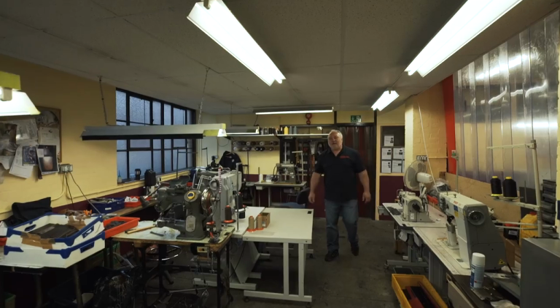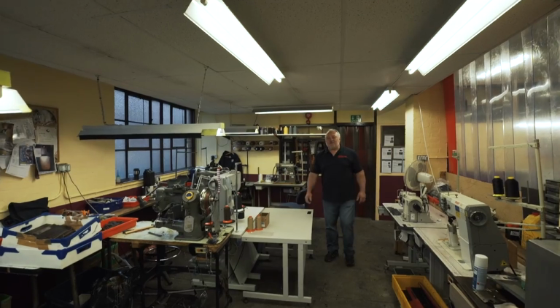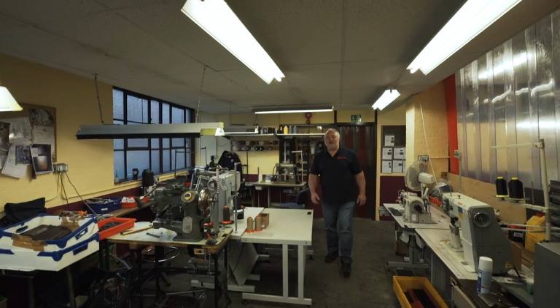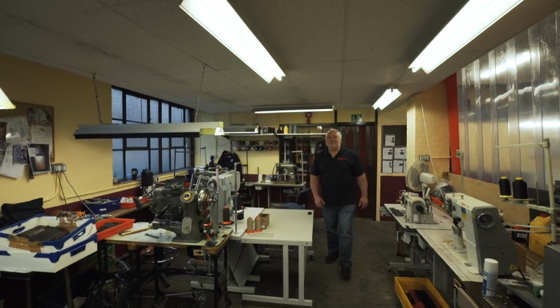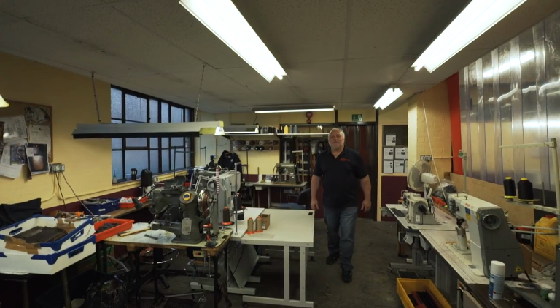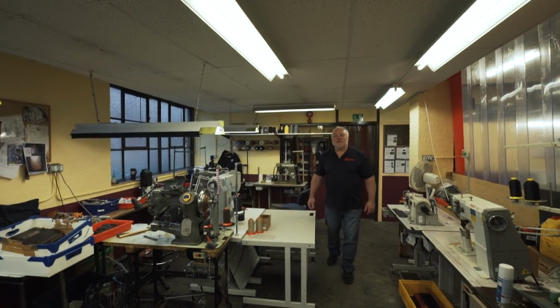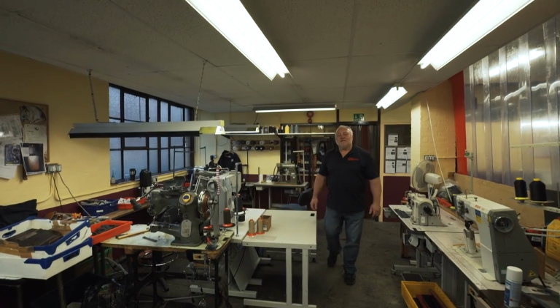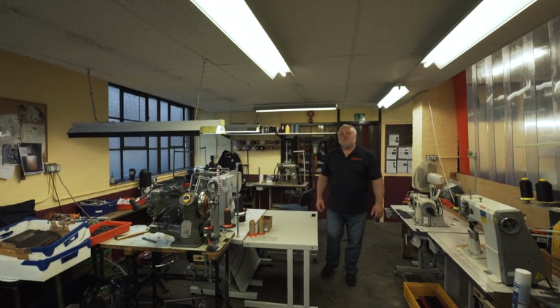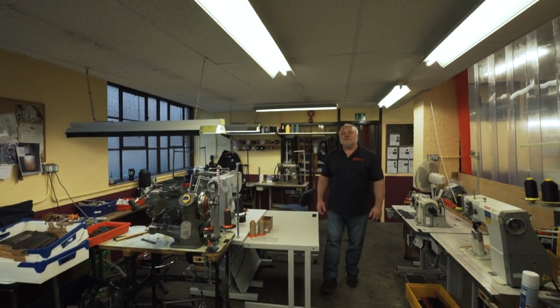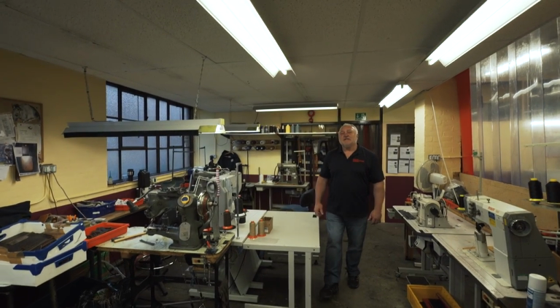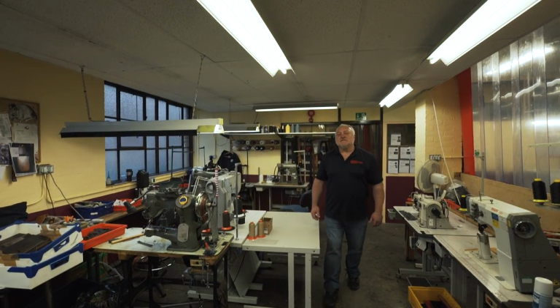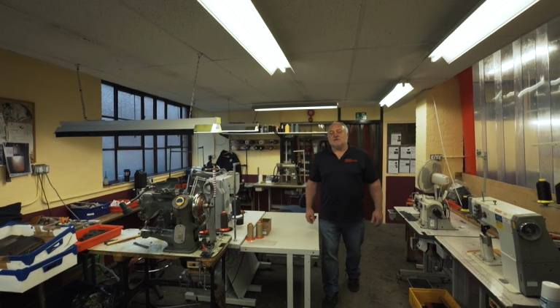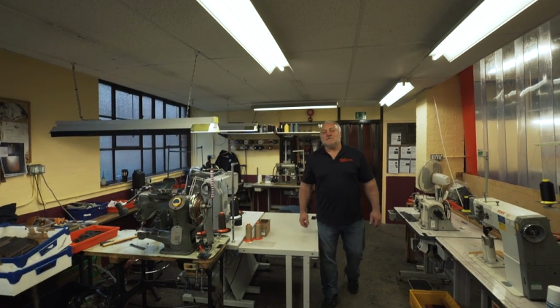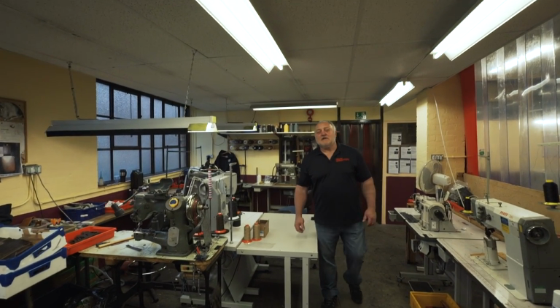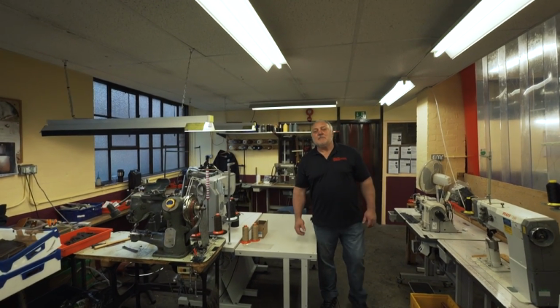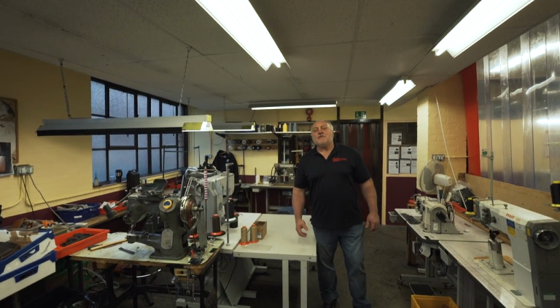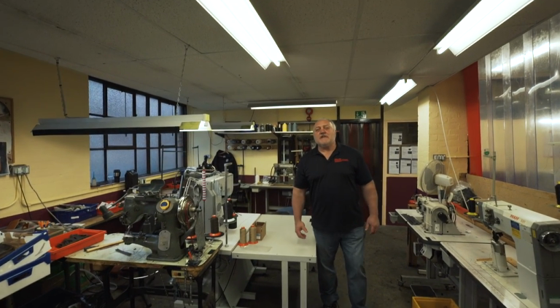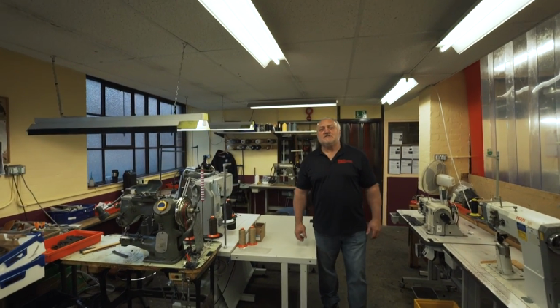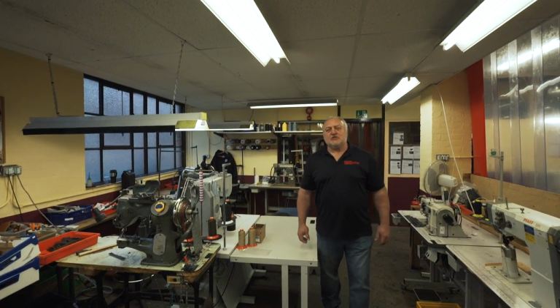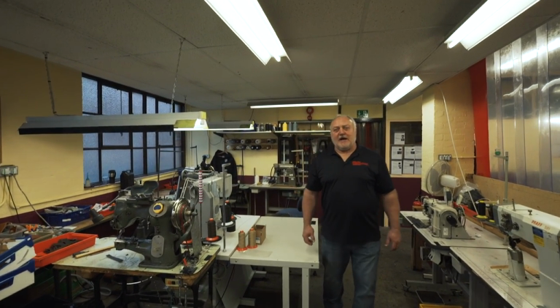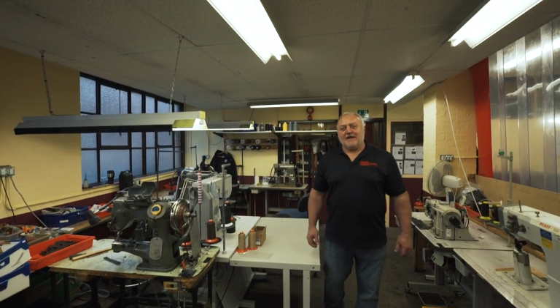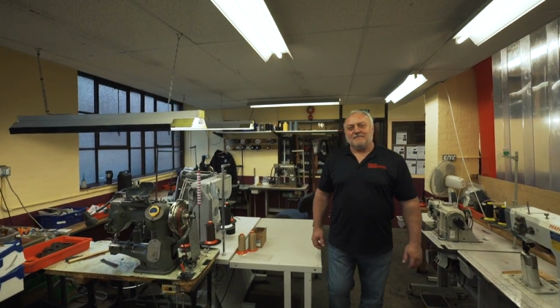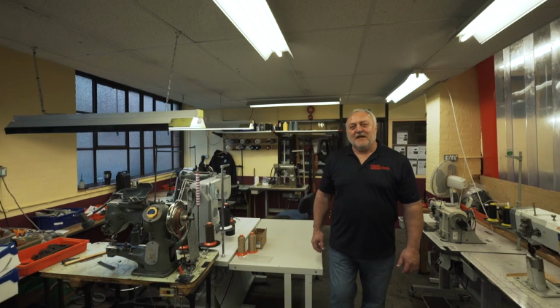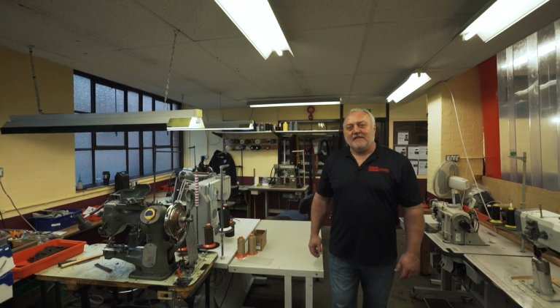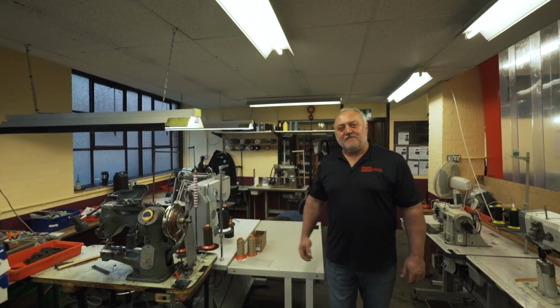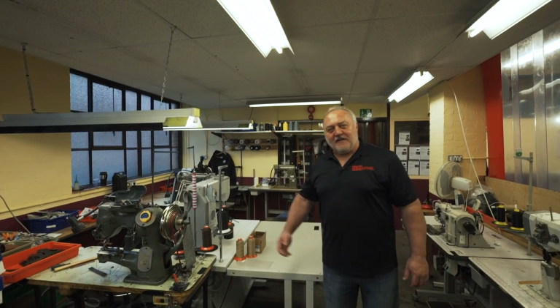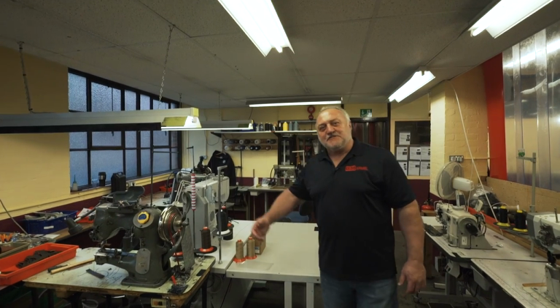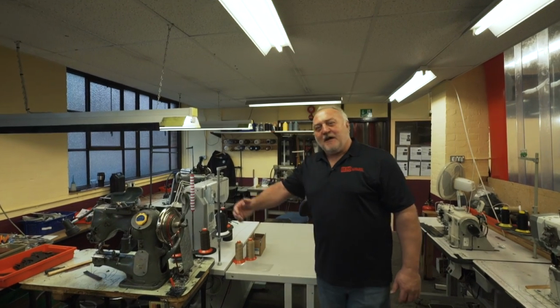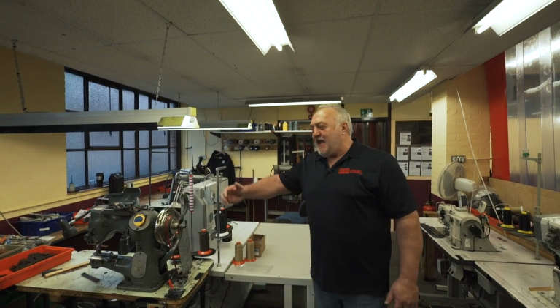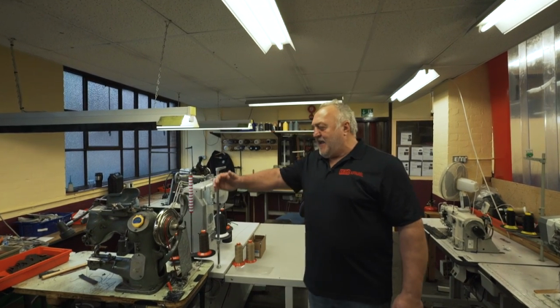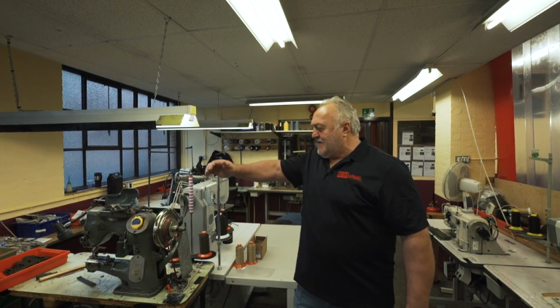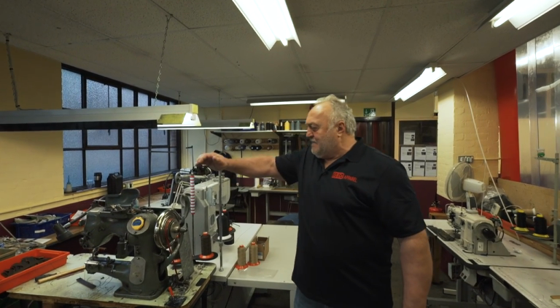After cutting, the belt is then sewn before the edges are dyed and then finished by hand.